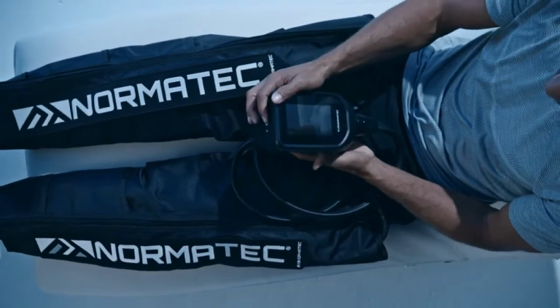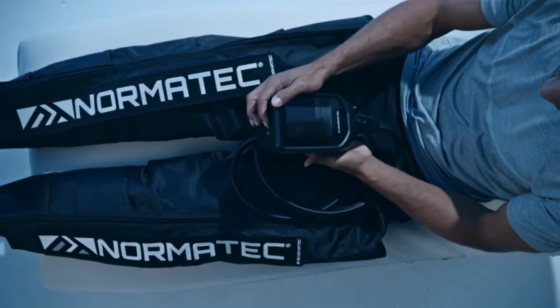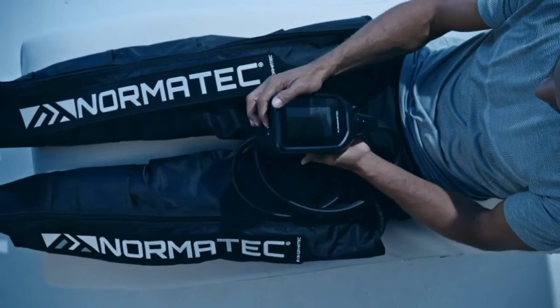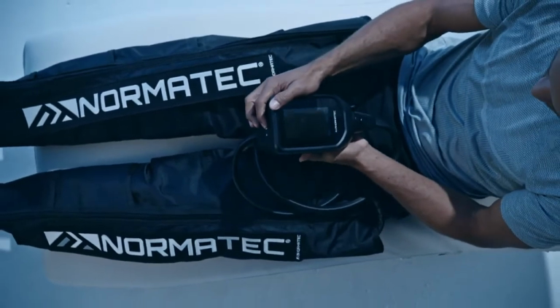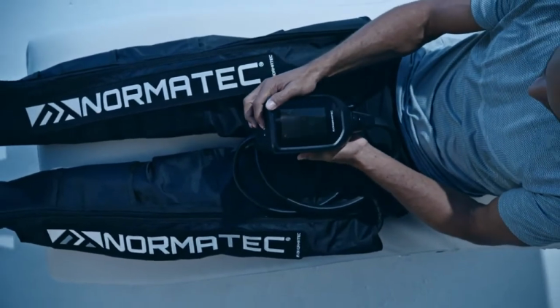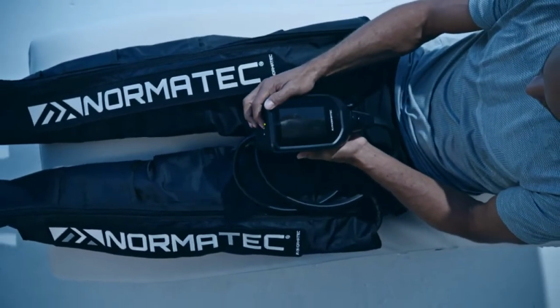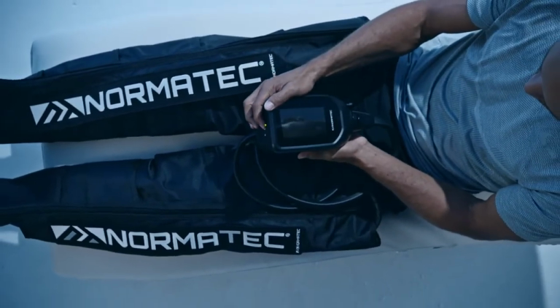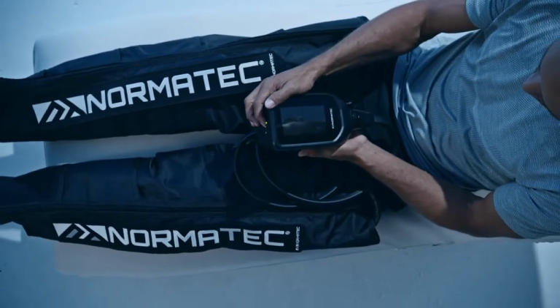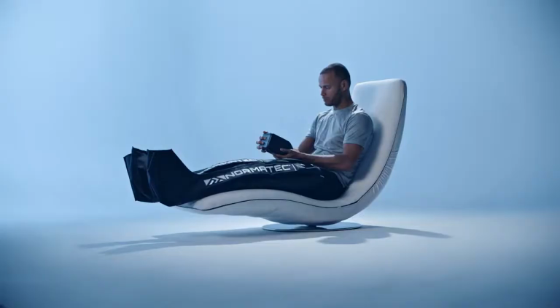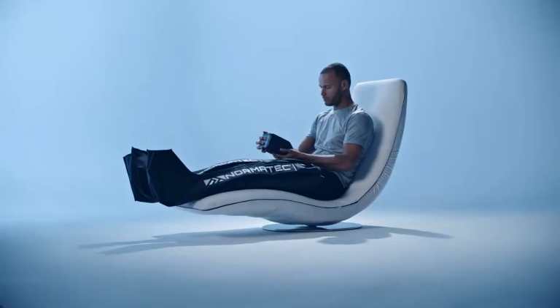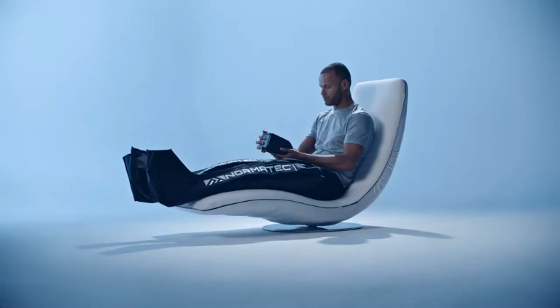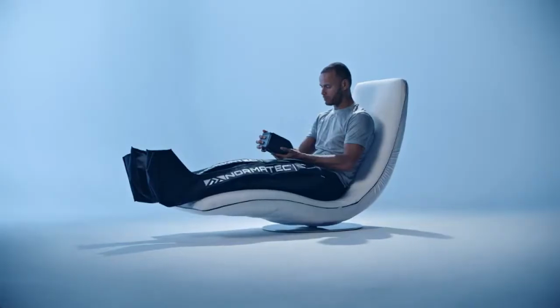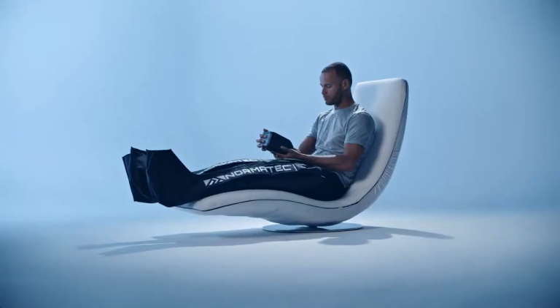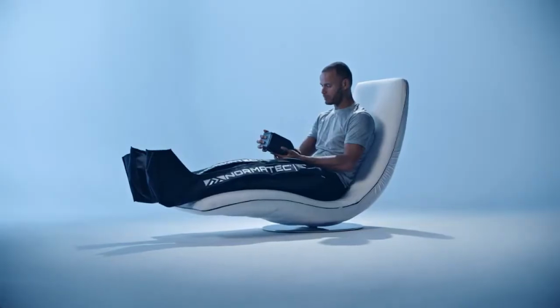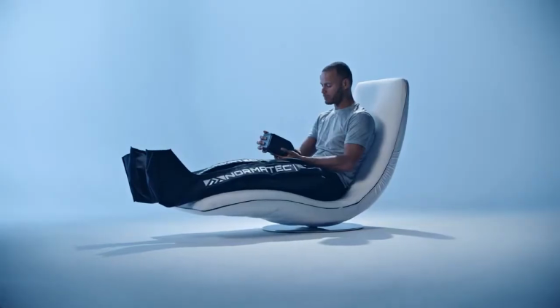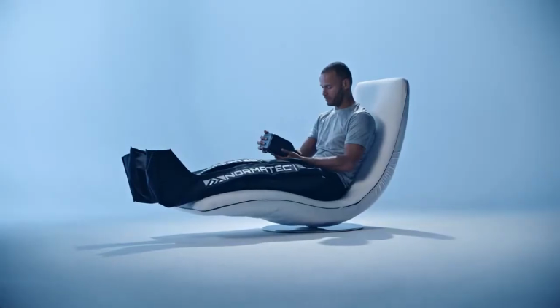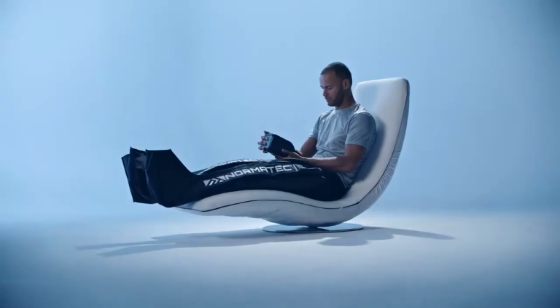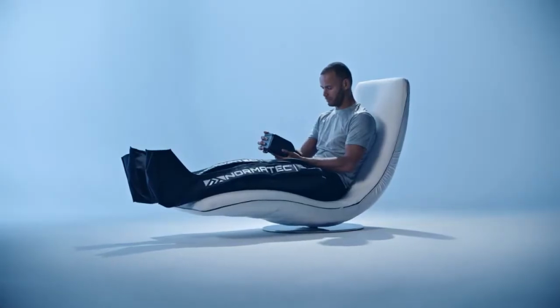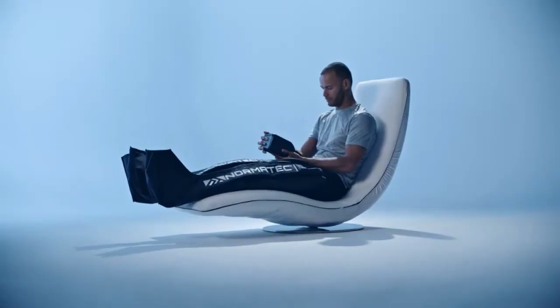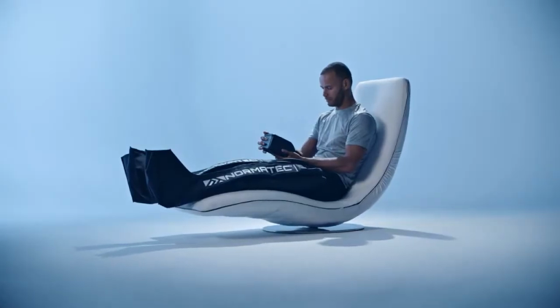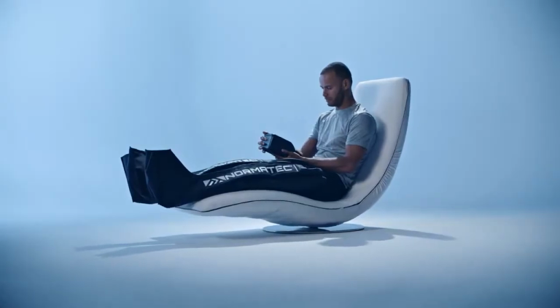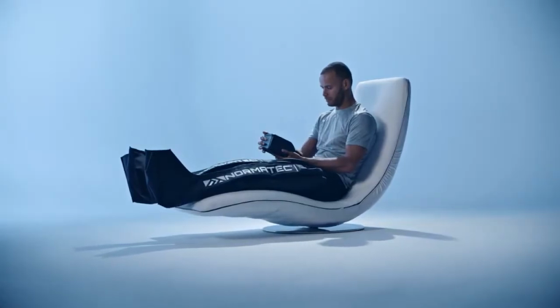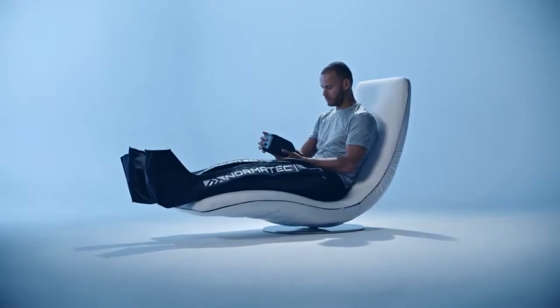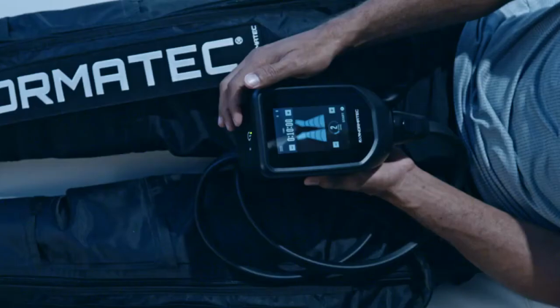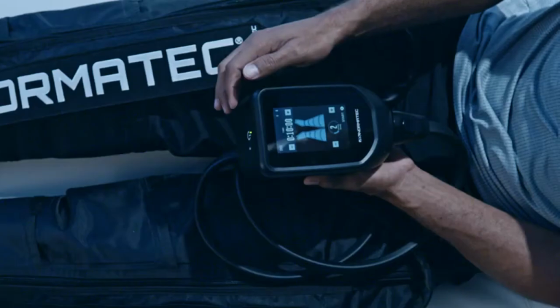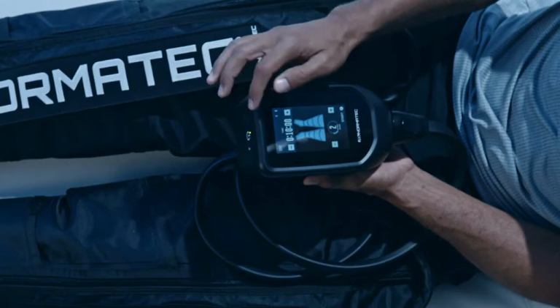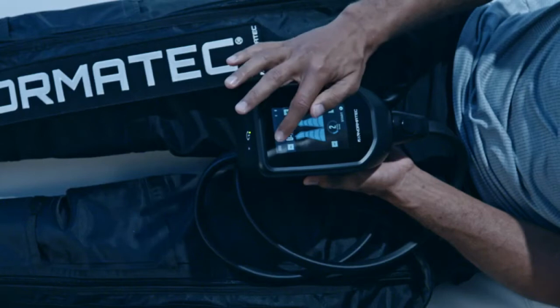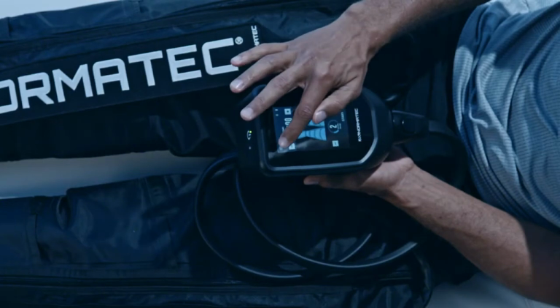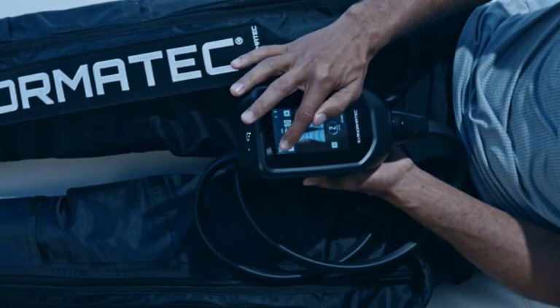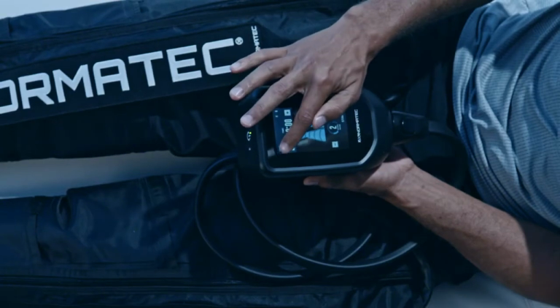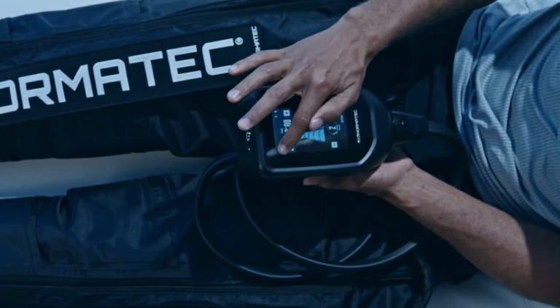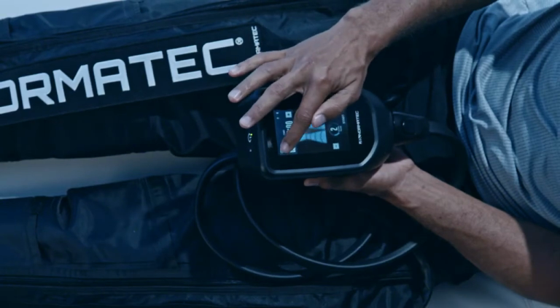Turn the control unit on at the power button. You can use the control unit while connected to a power source if it is not charged.